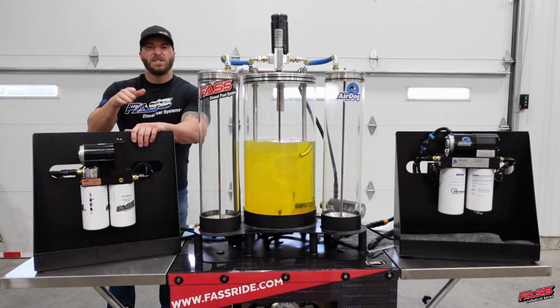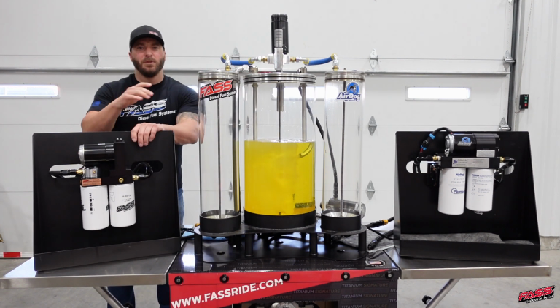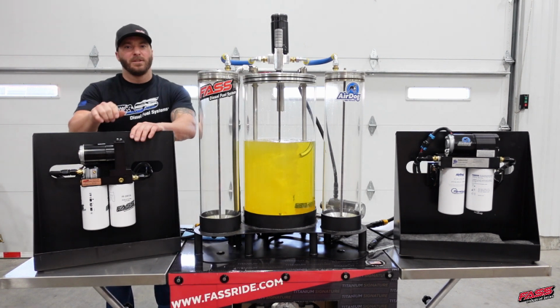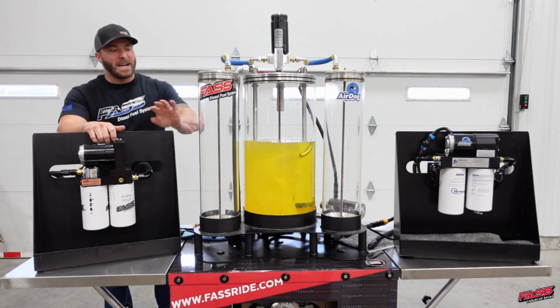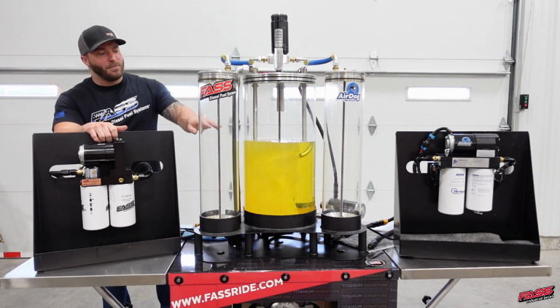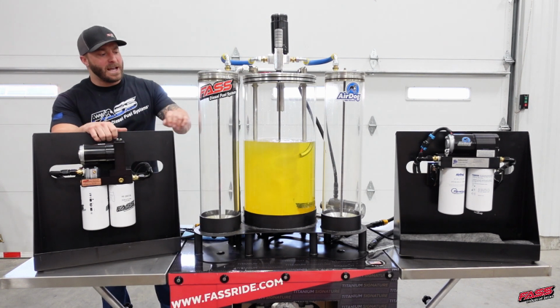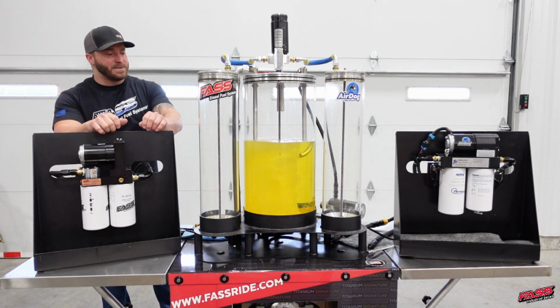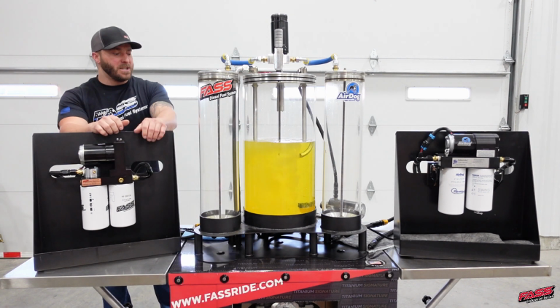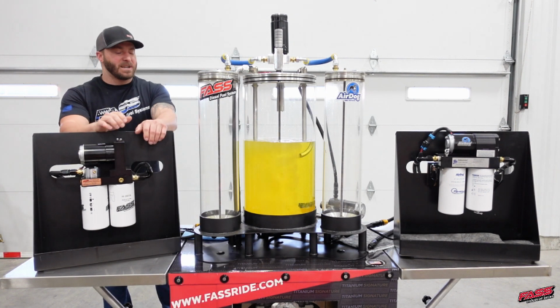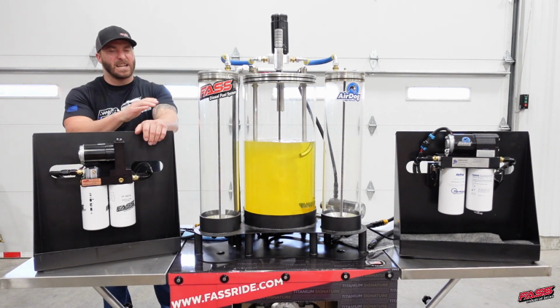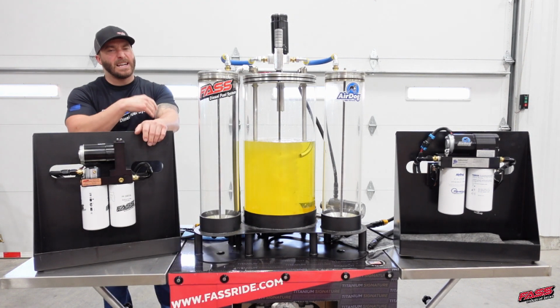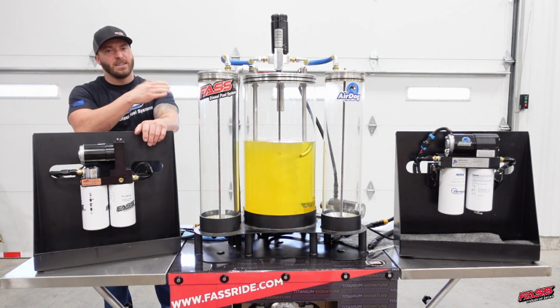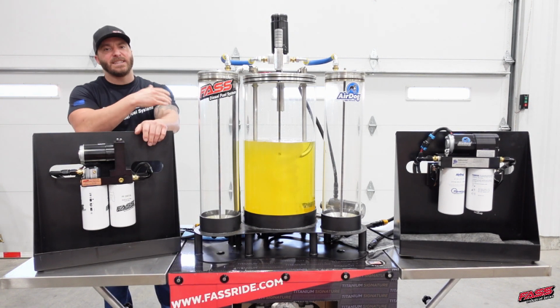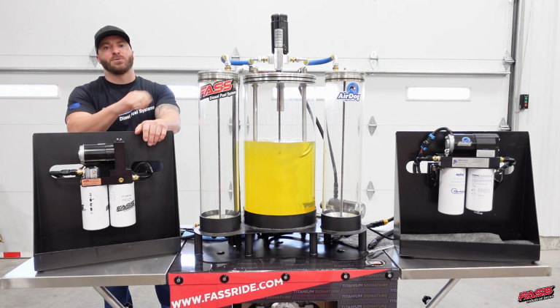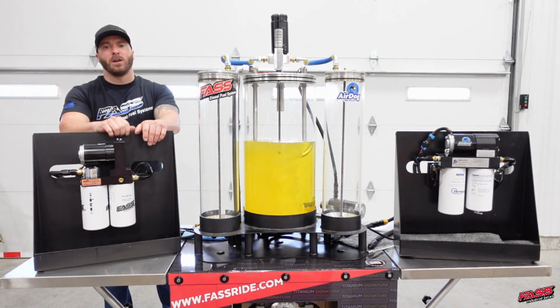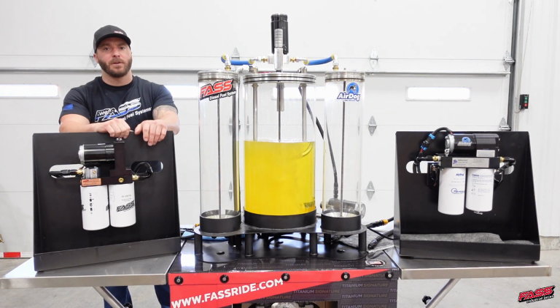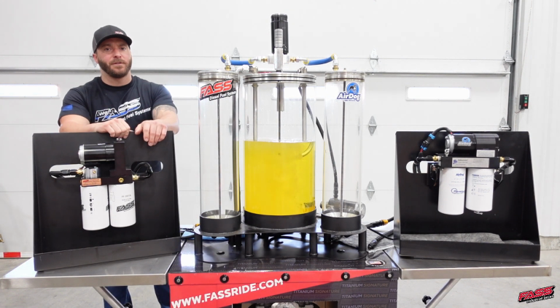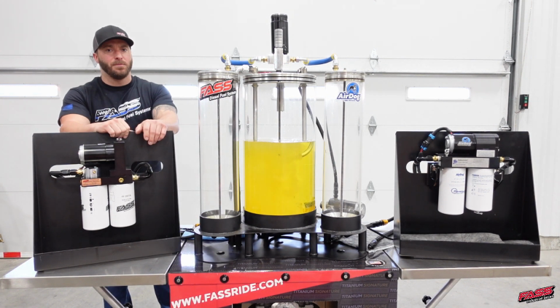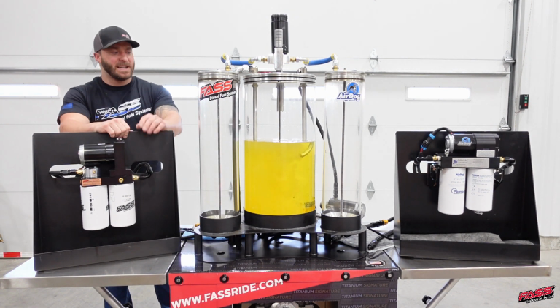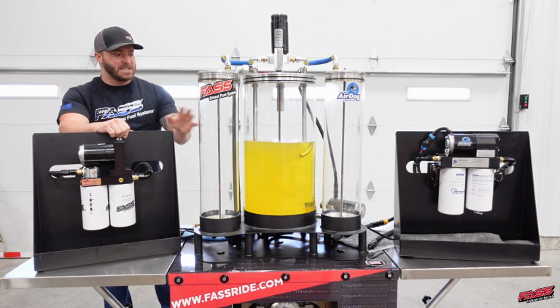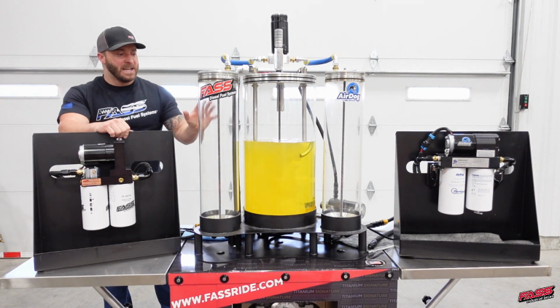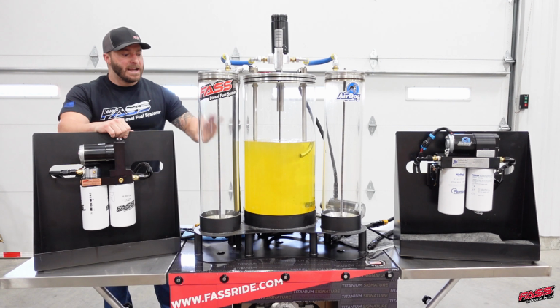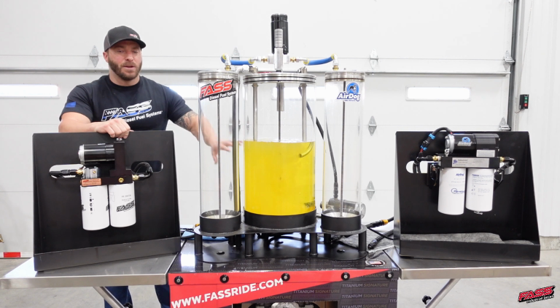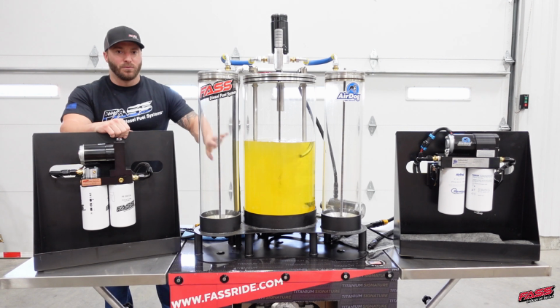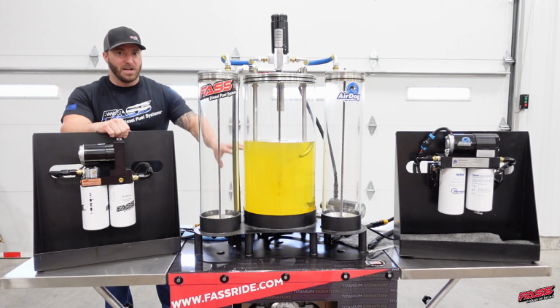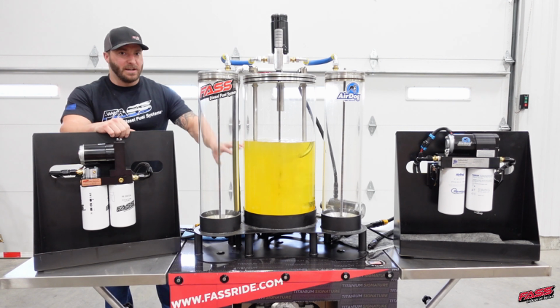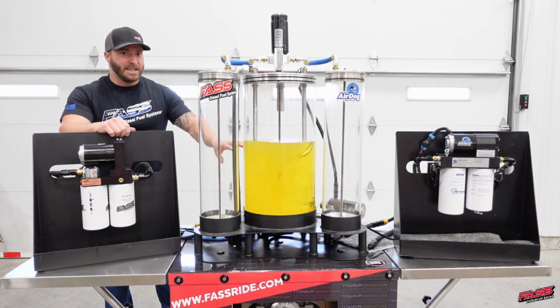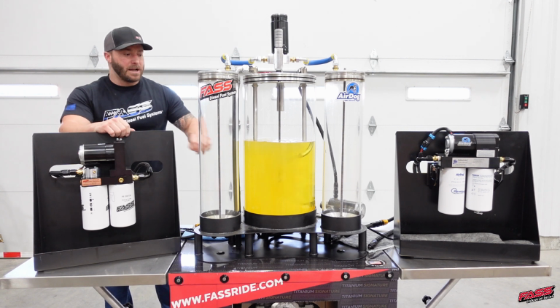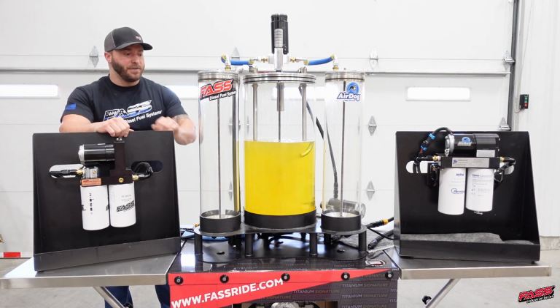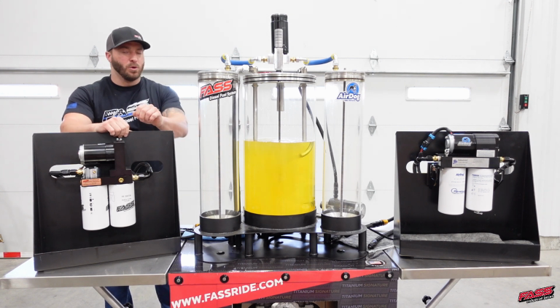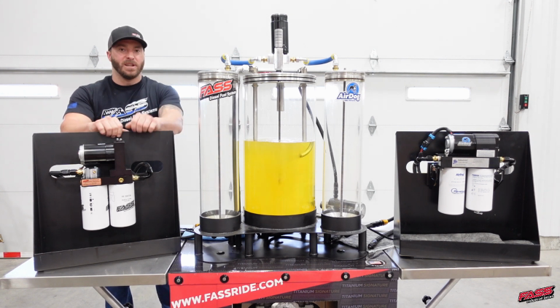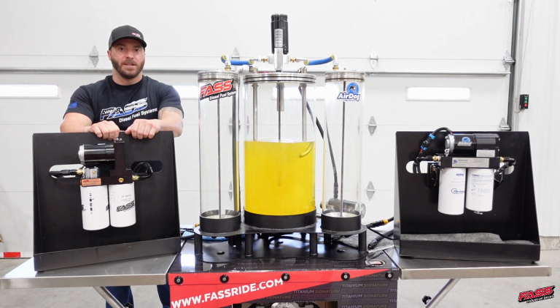We'll just do a little time lapse here because I like to let this run for a few minutes and really get that fuel blended.